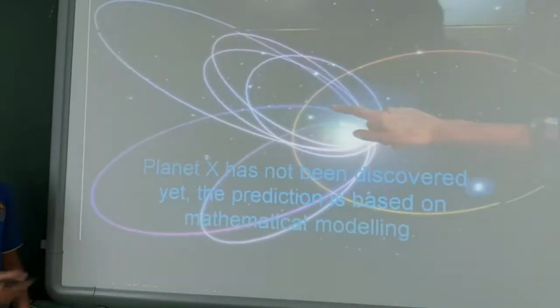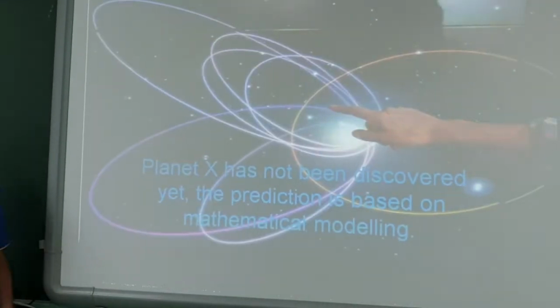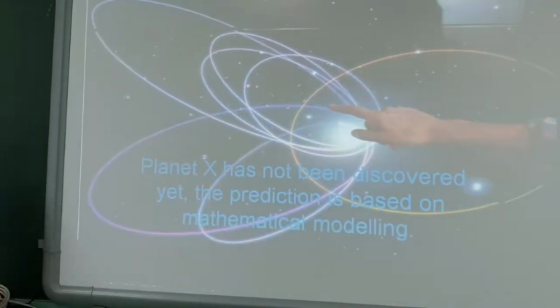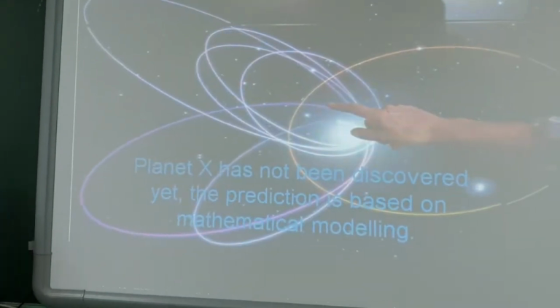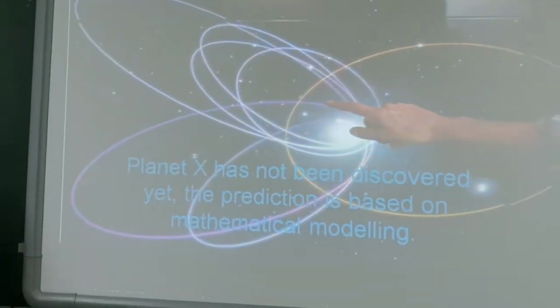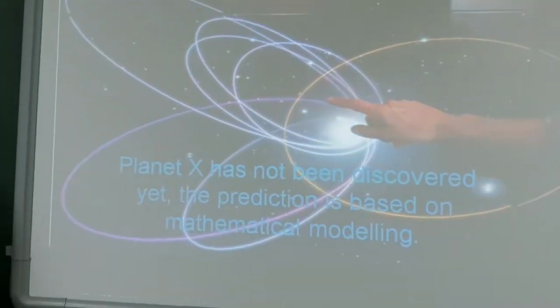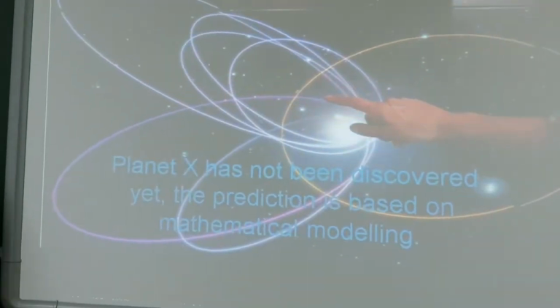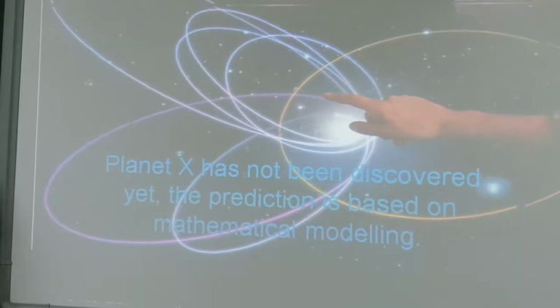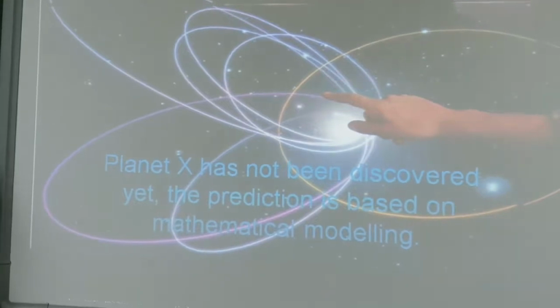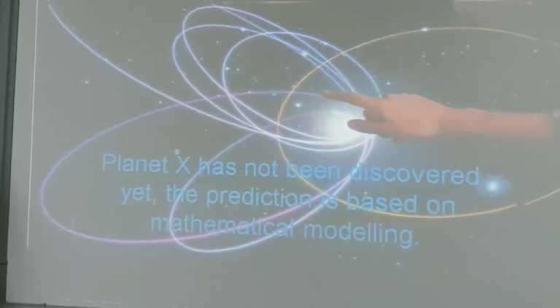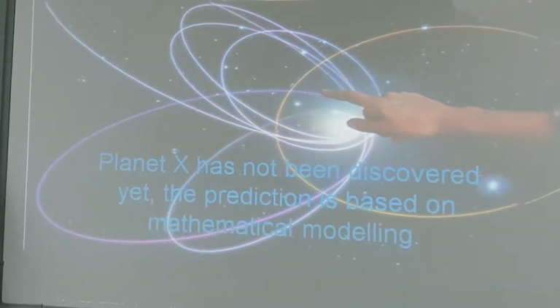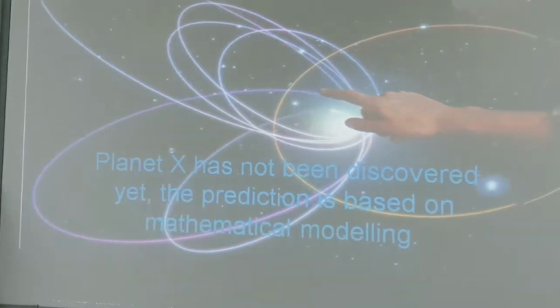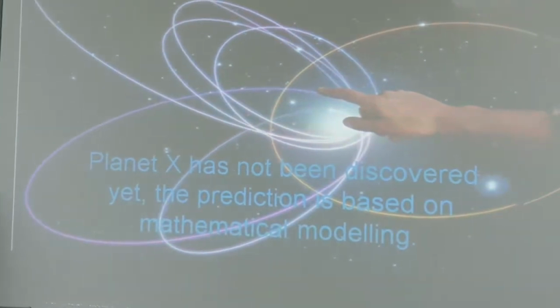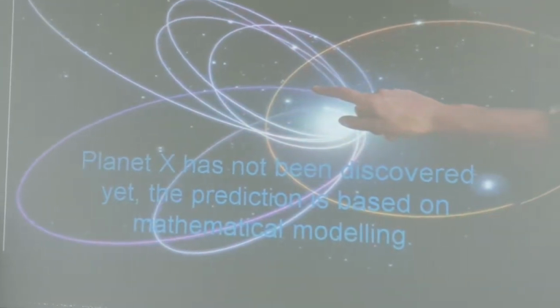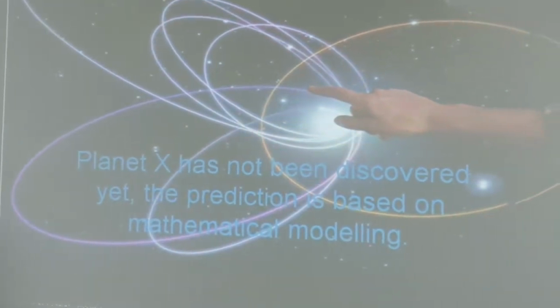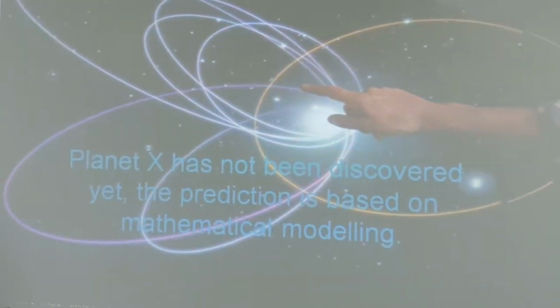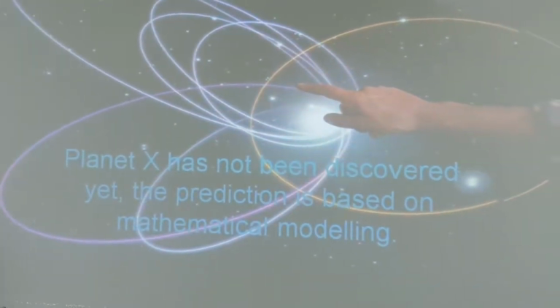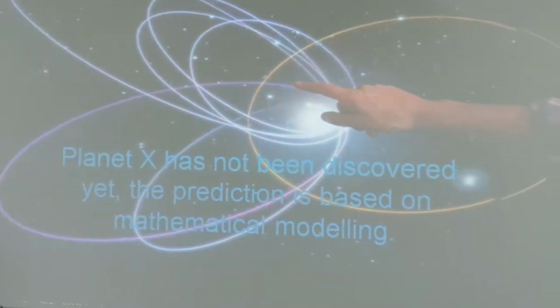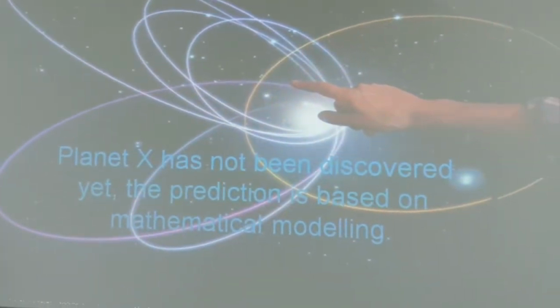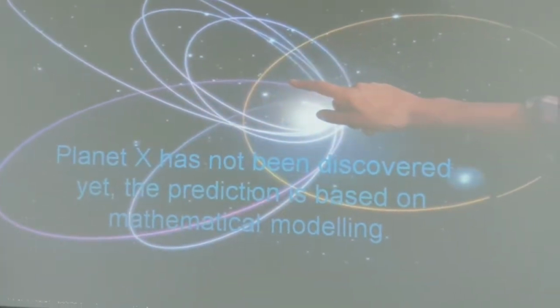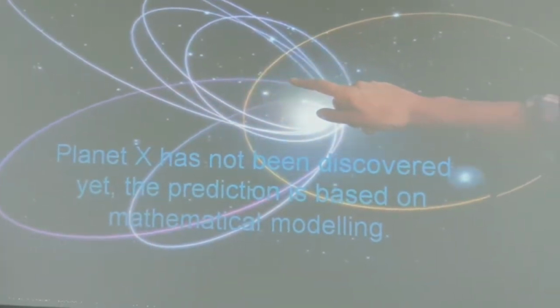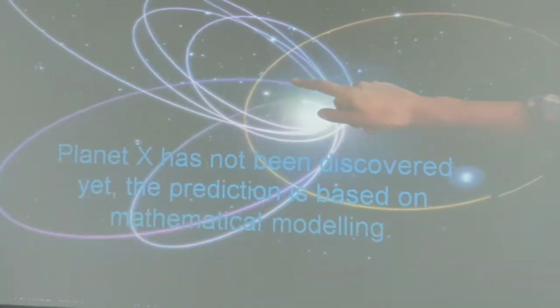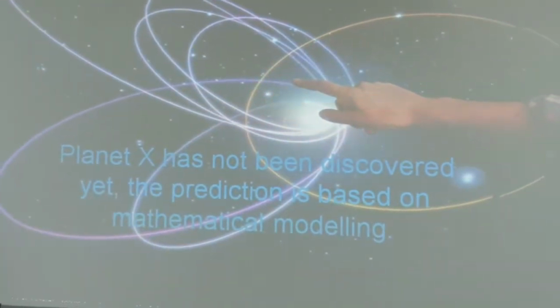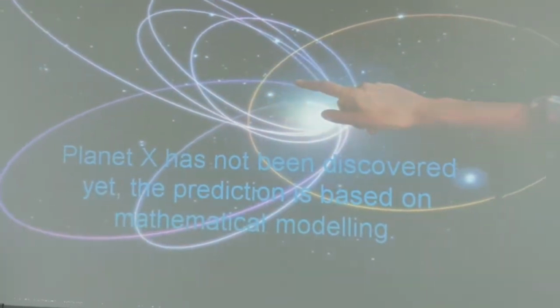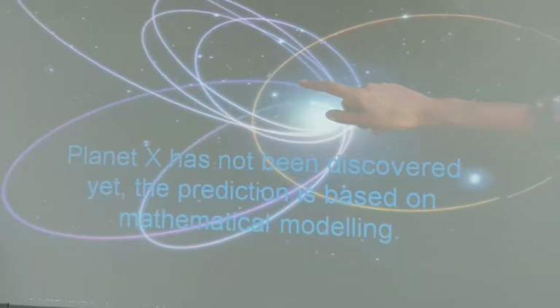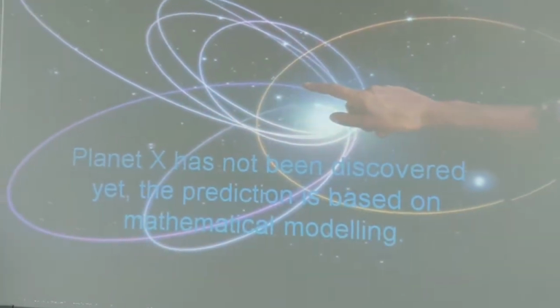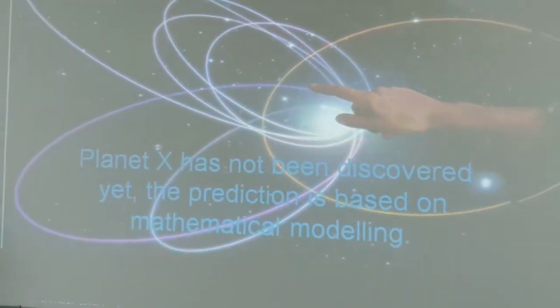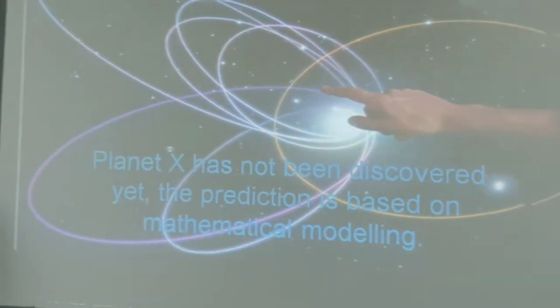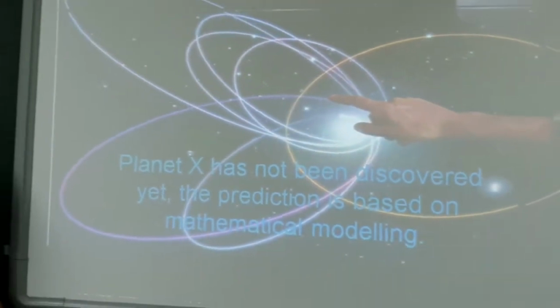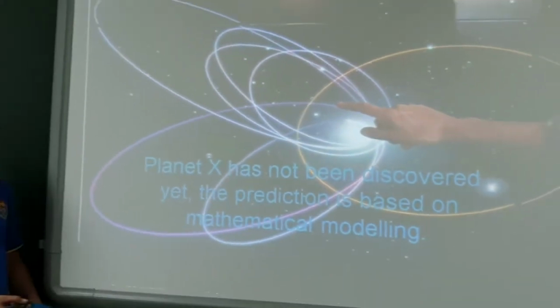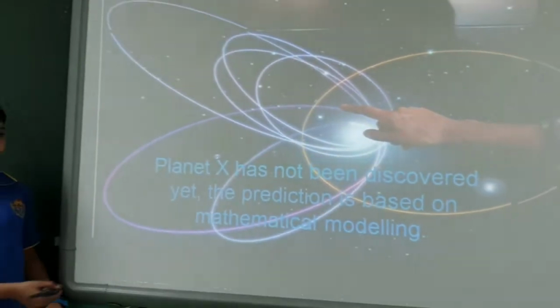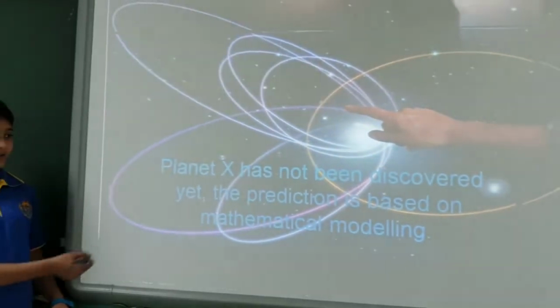Planet X has not been discovered yet. The prediction is based on mathematical modeling.